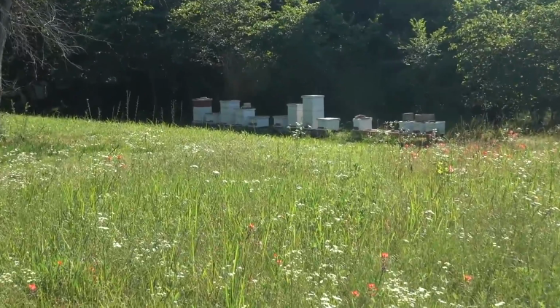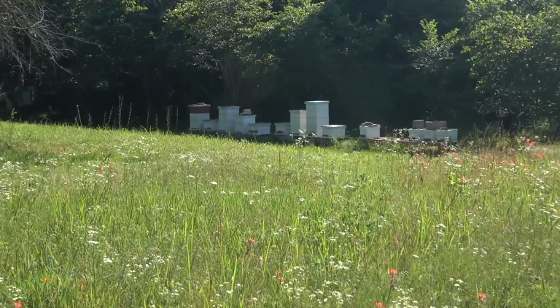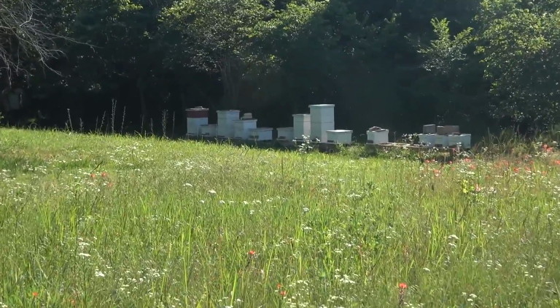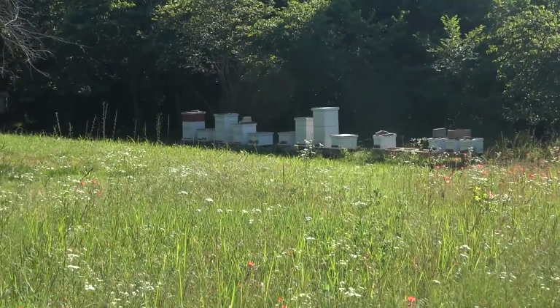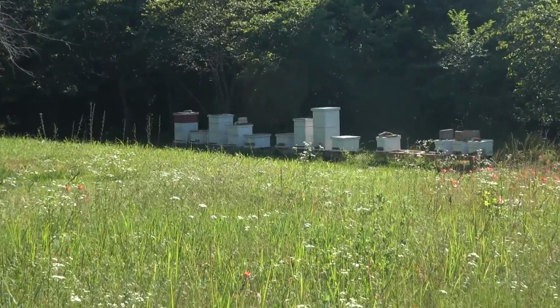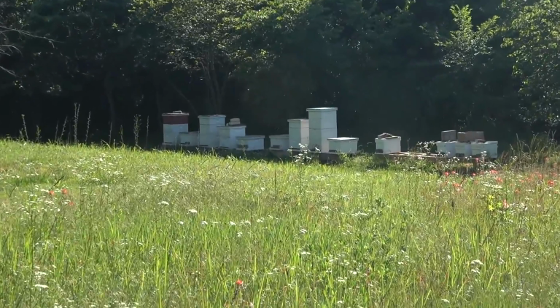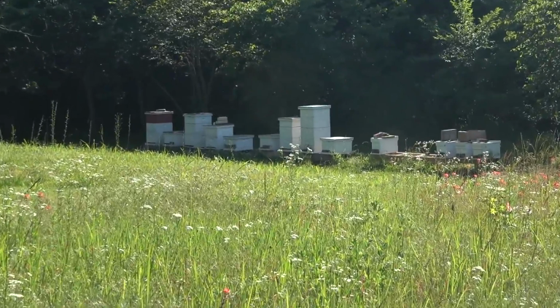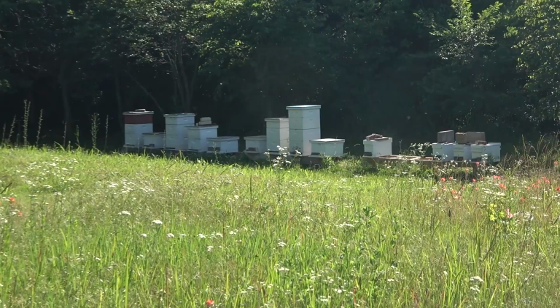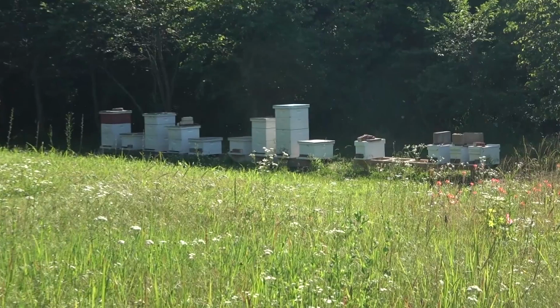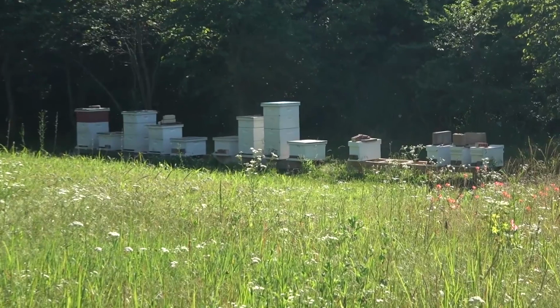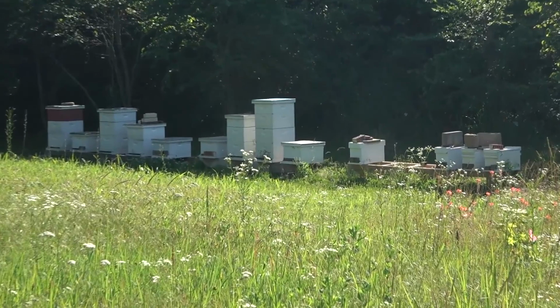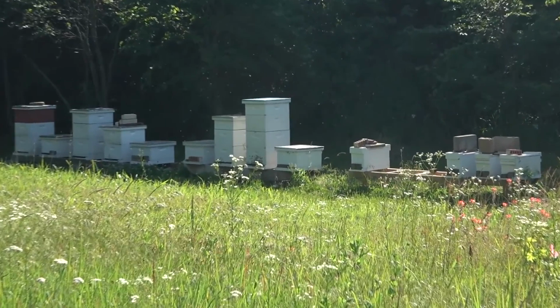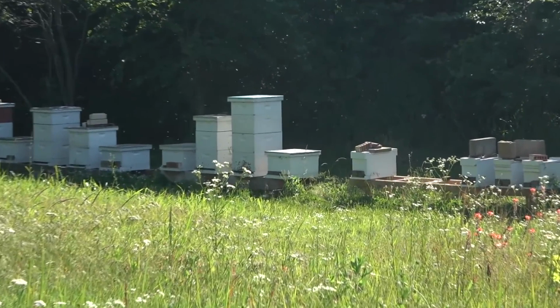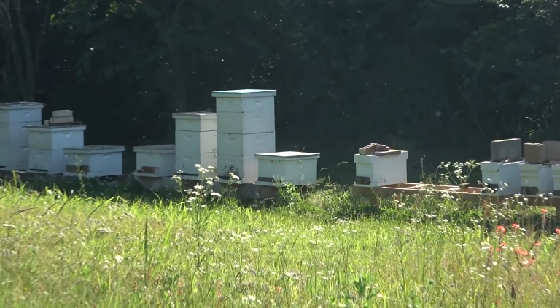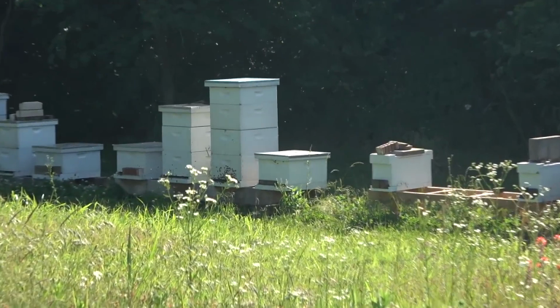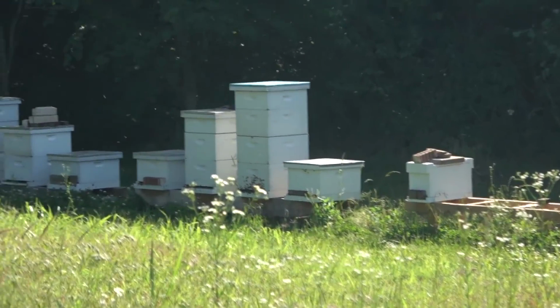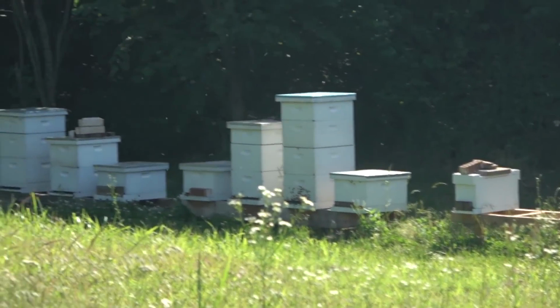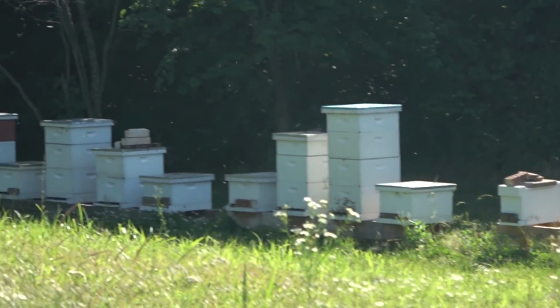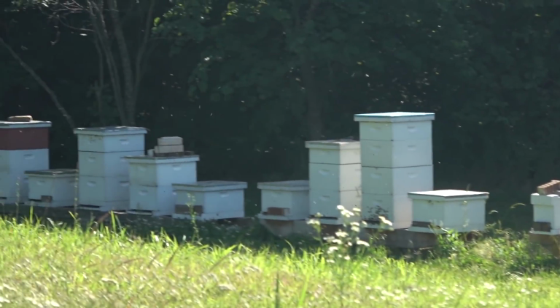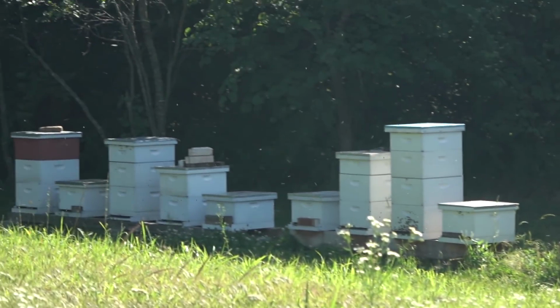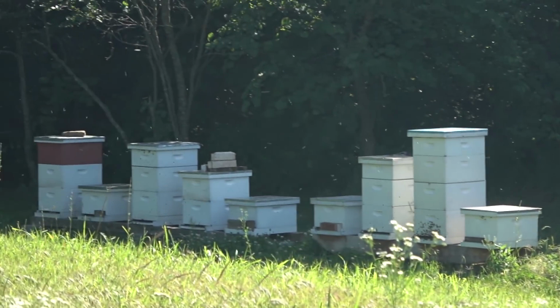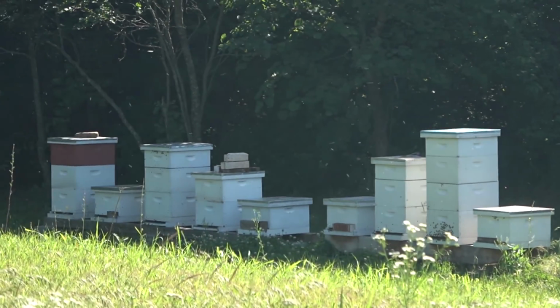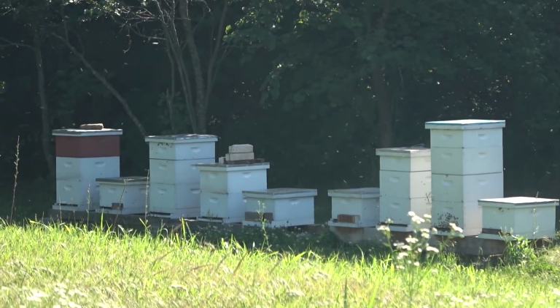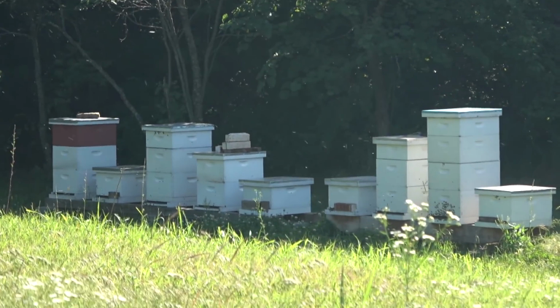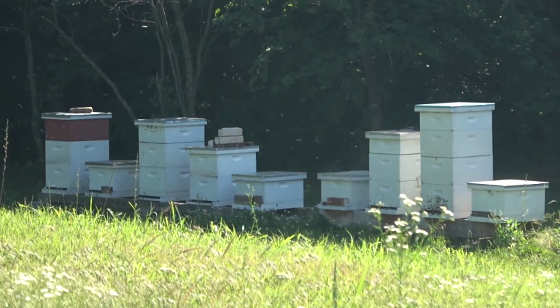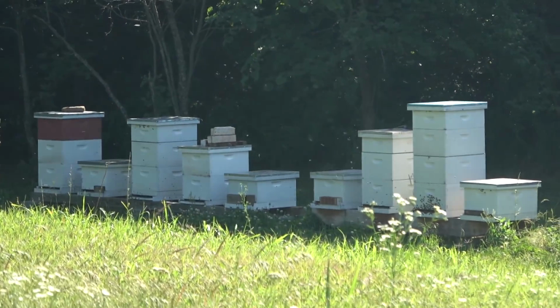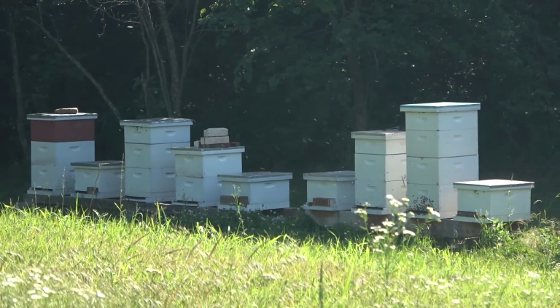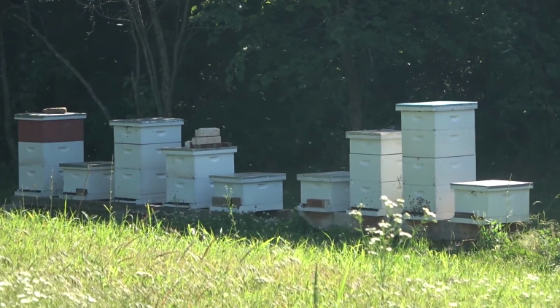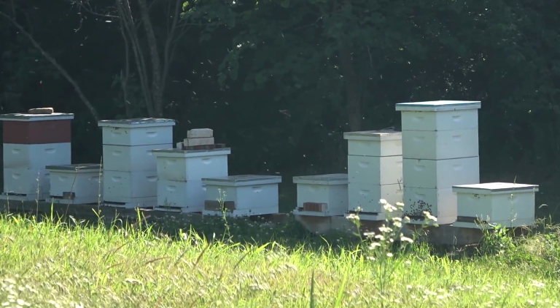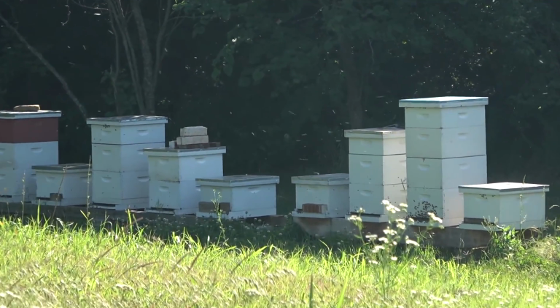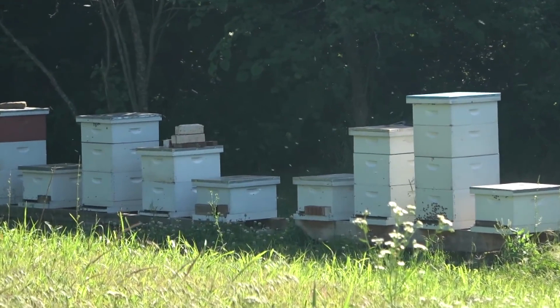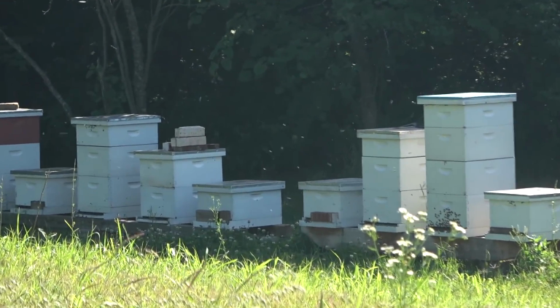The bees are just killing it today. They are enjoying this nice sunny weather.